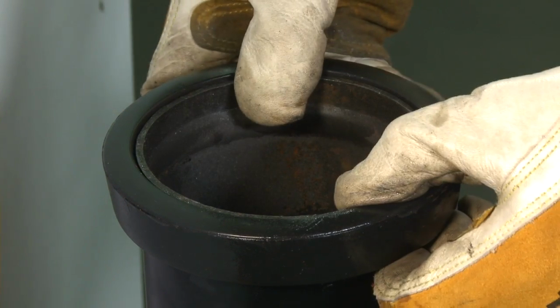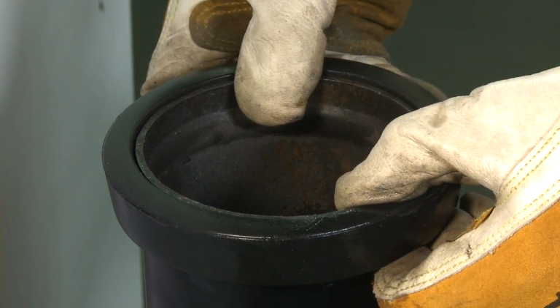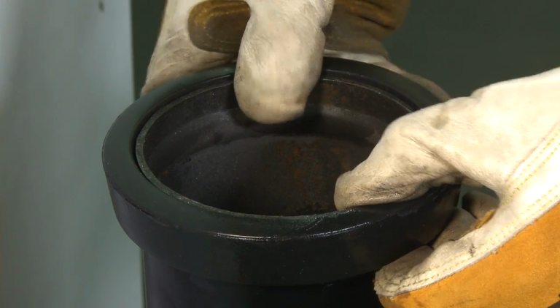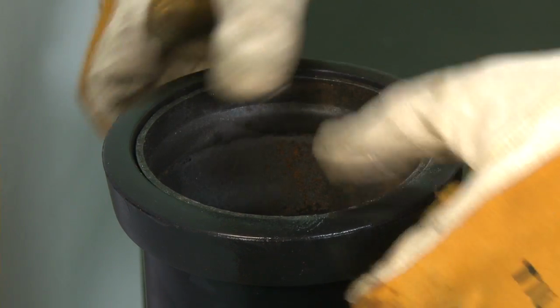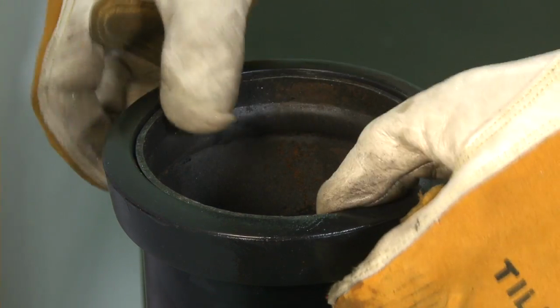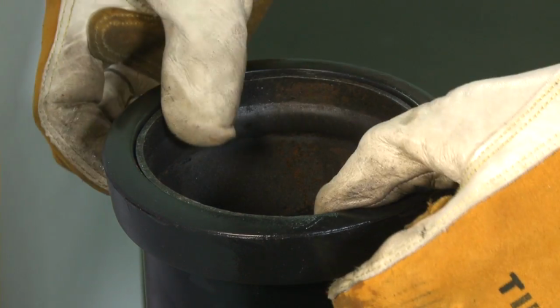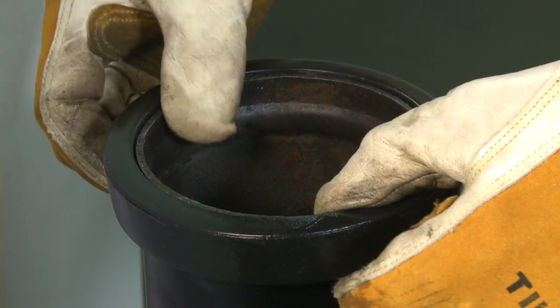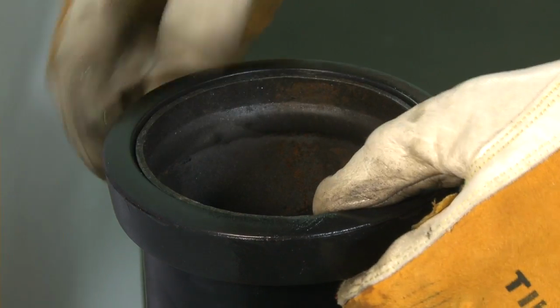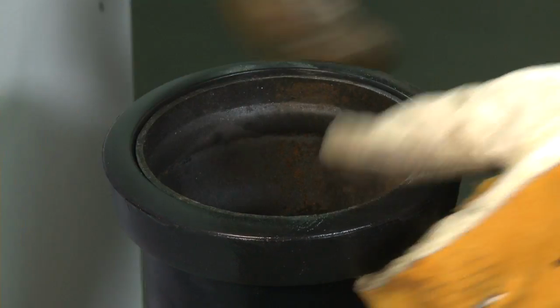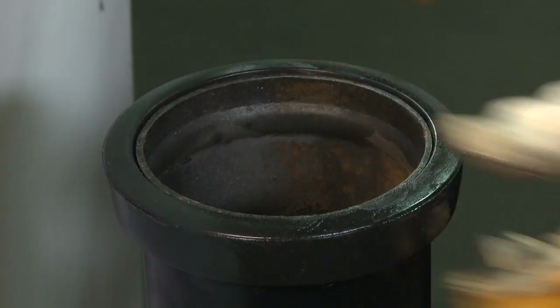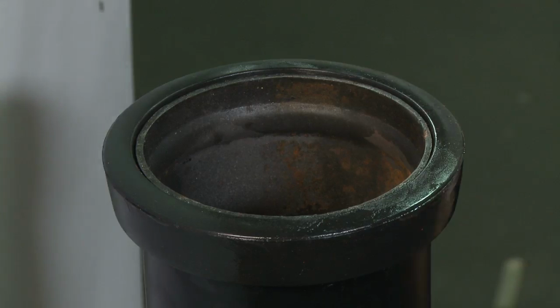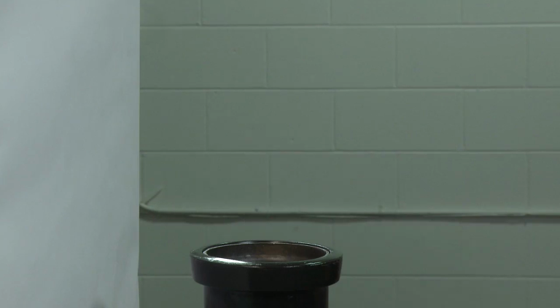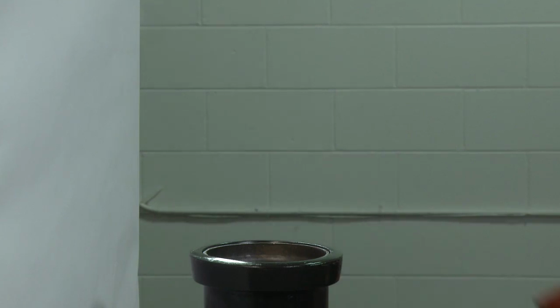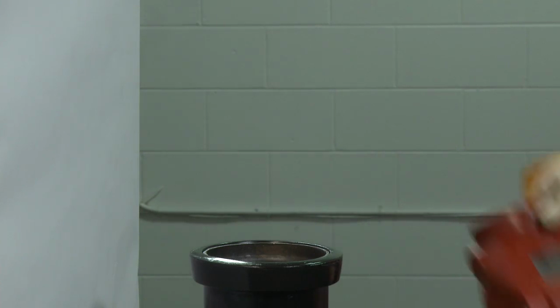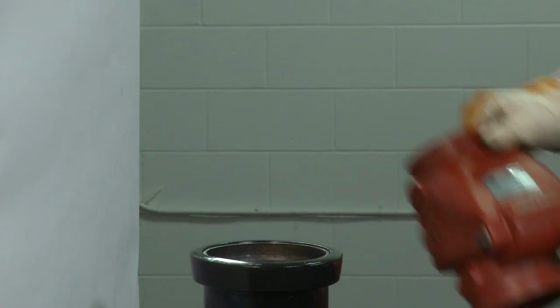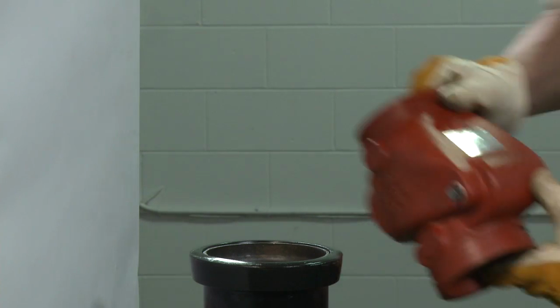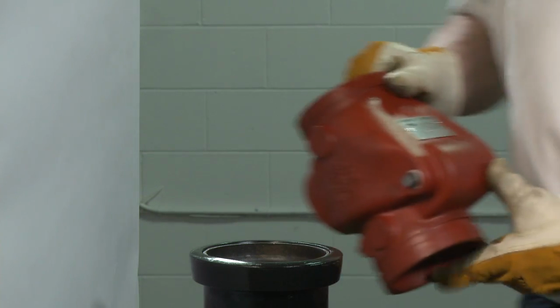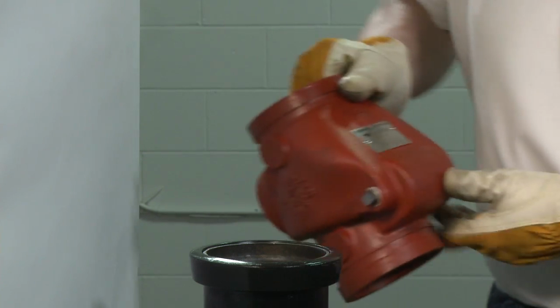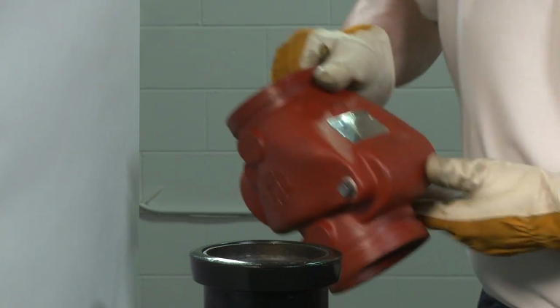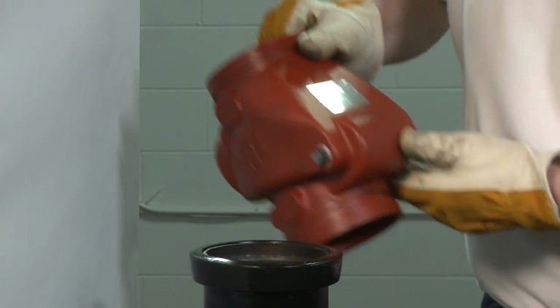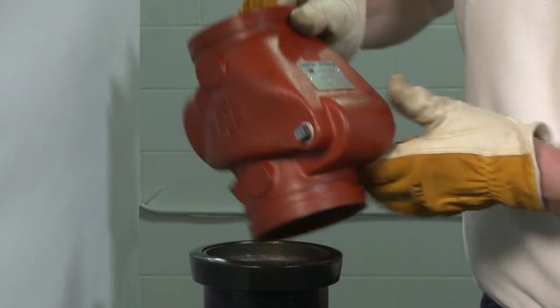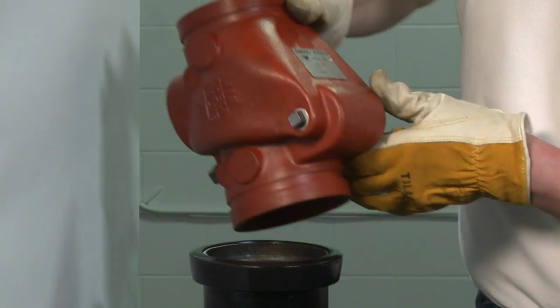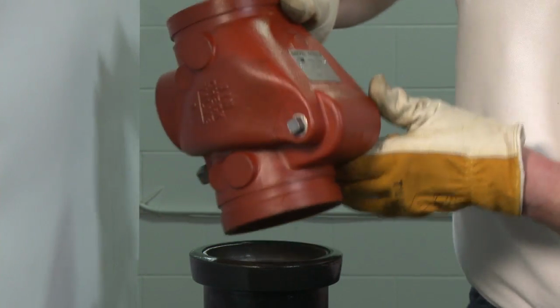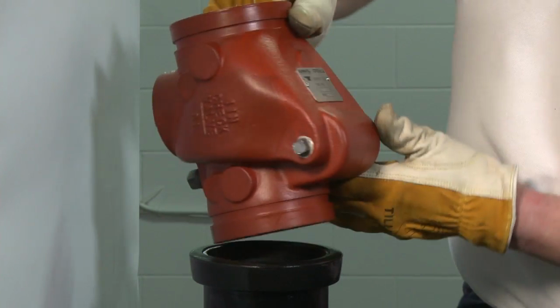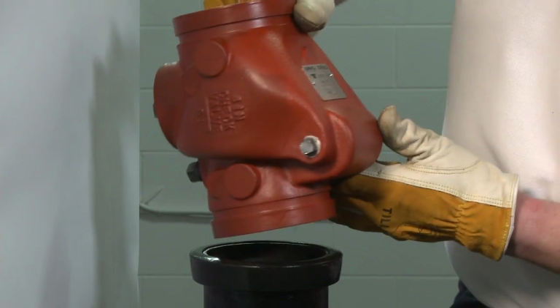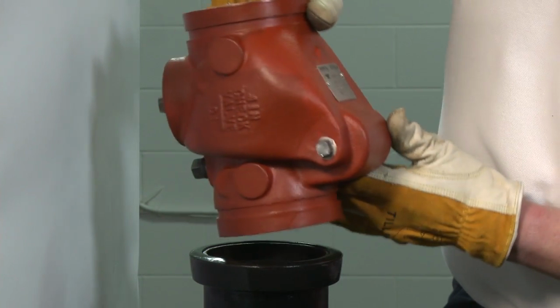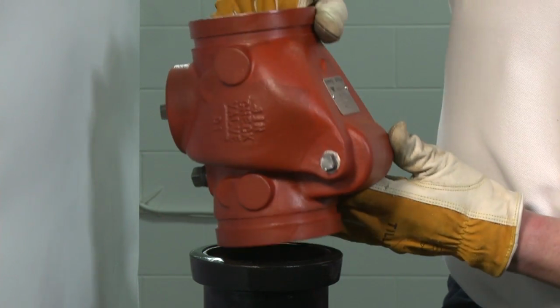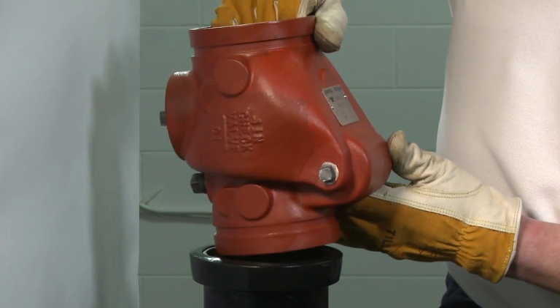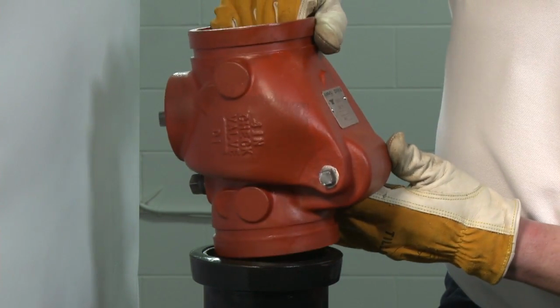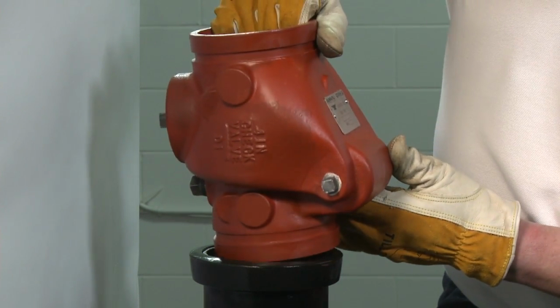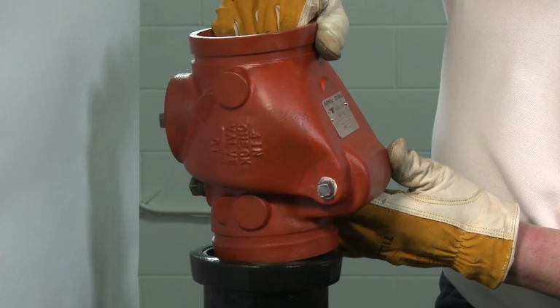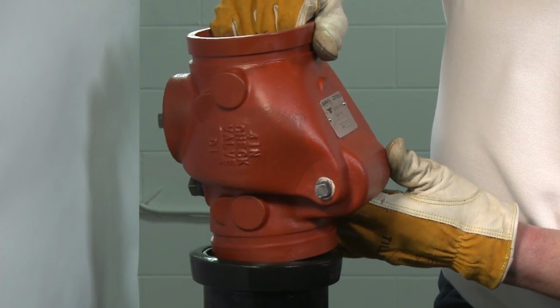When installing a check valve, make sure that the flow matches the arrow on the valve body.